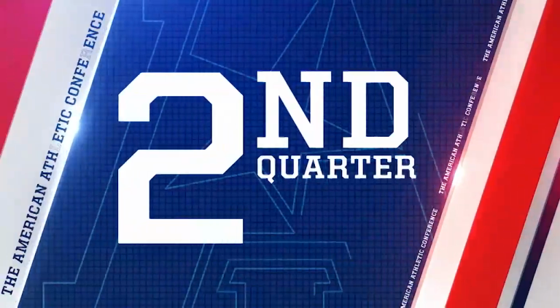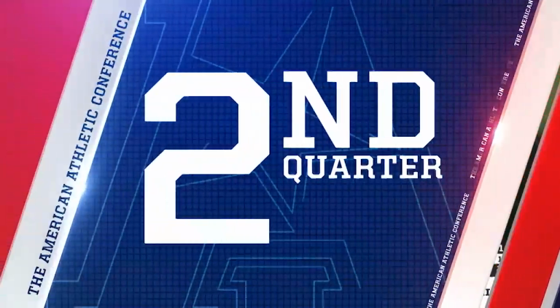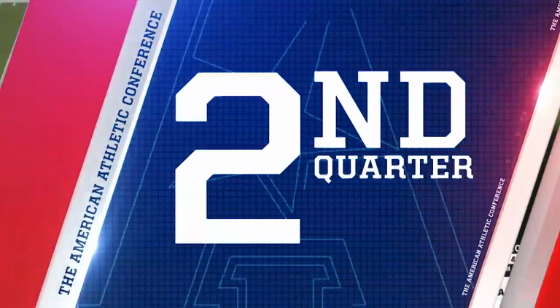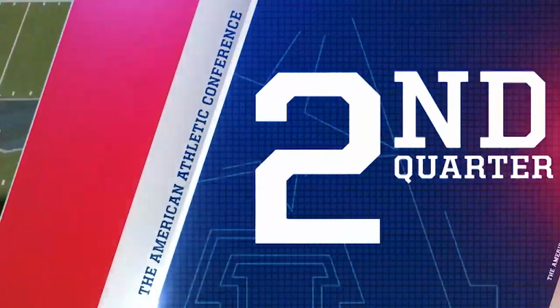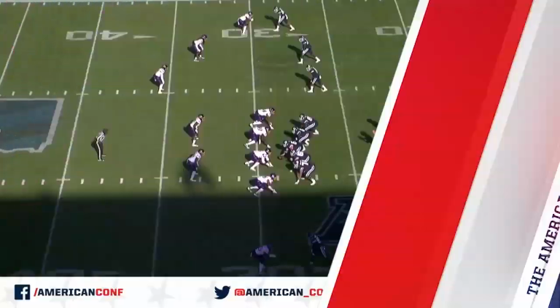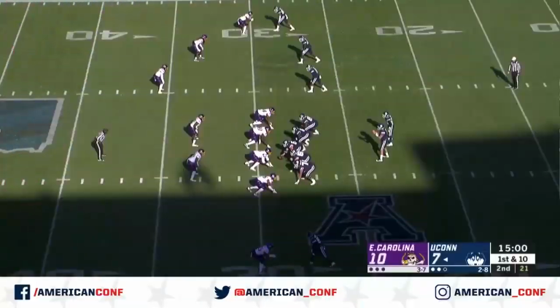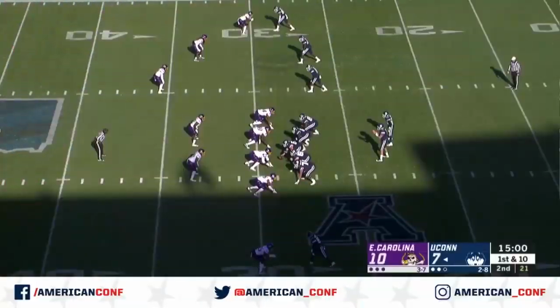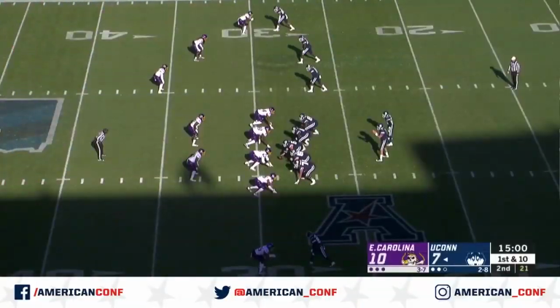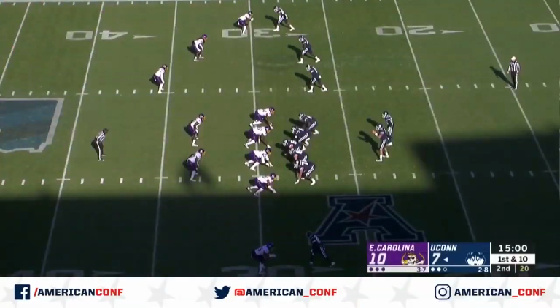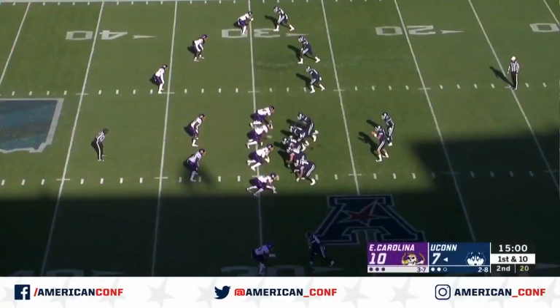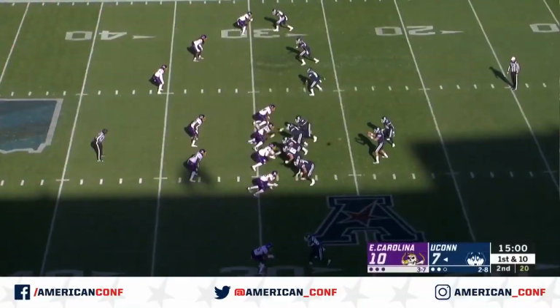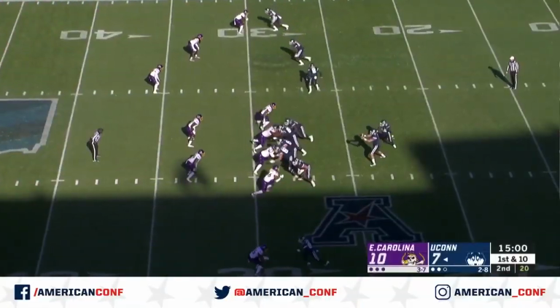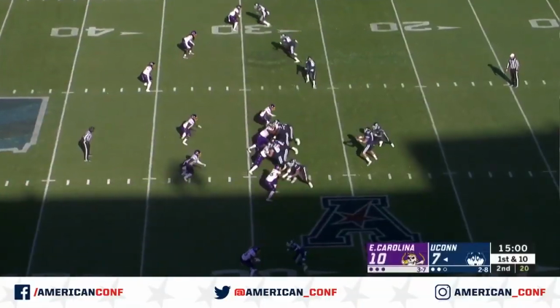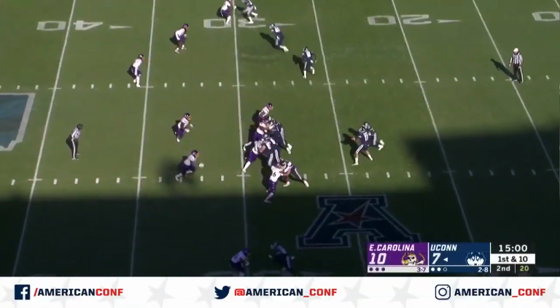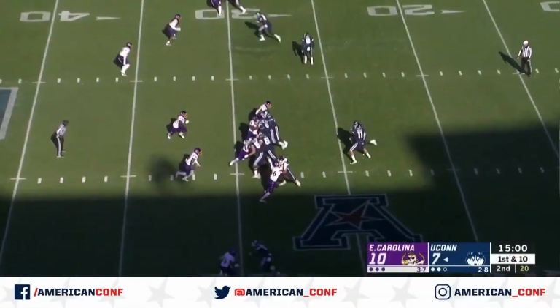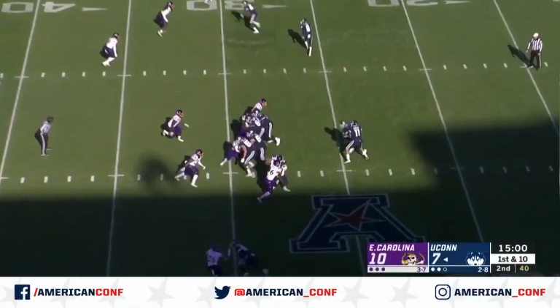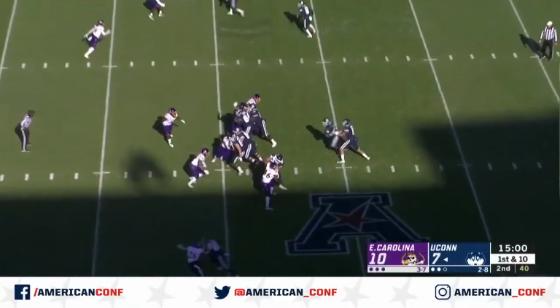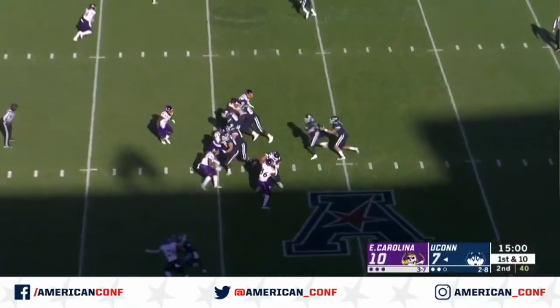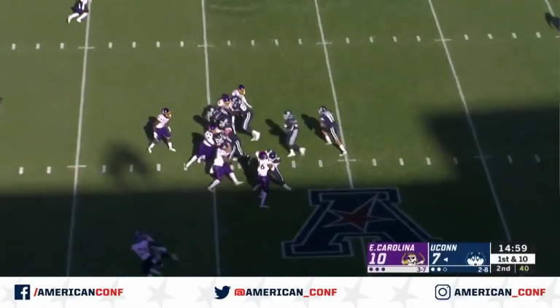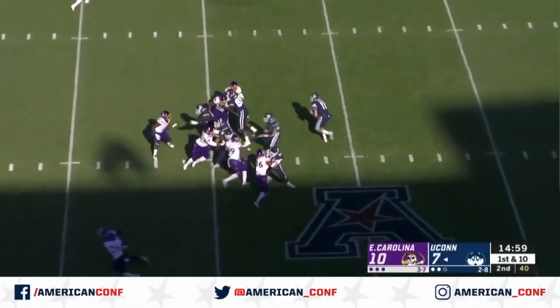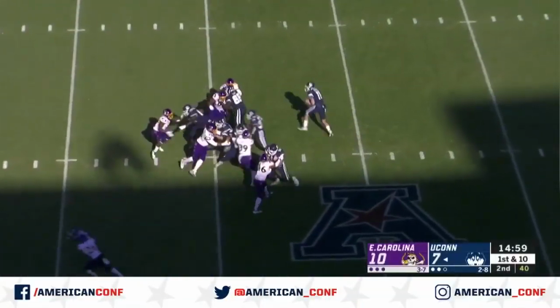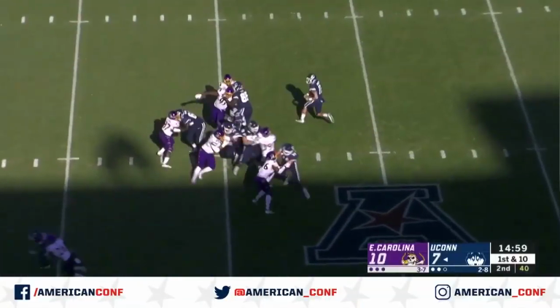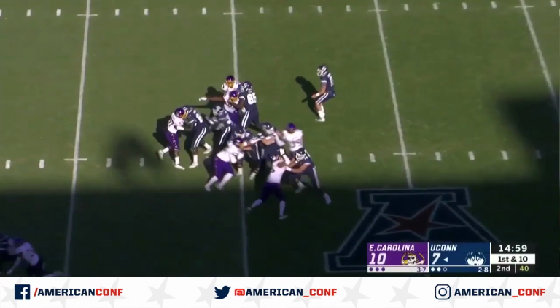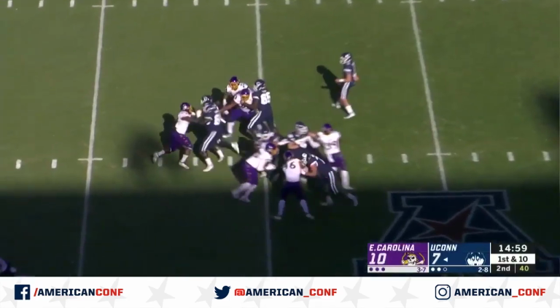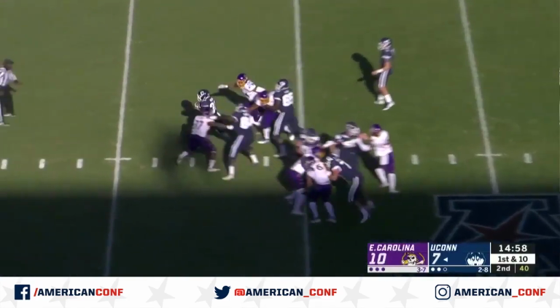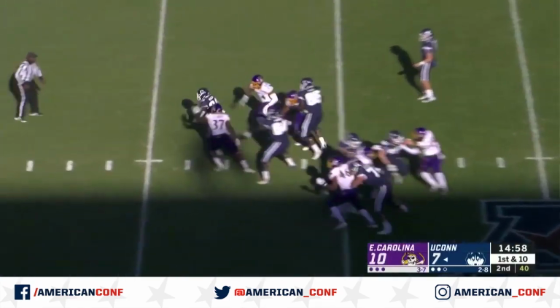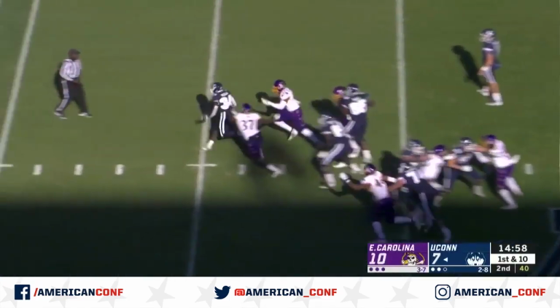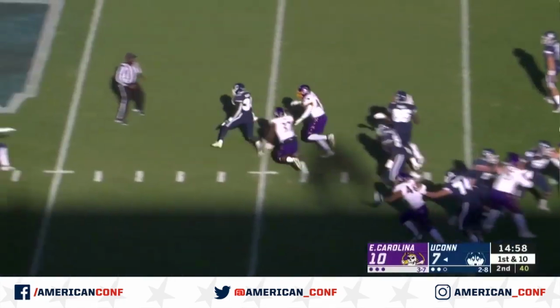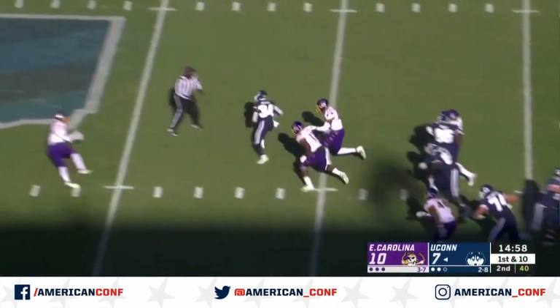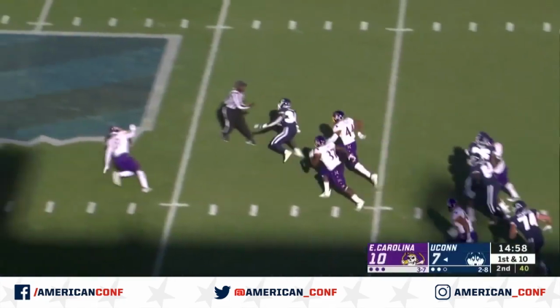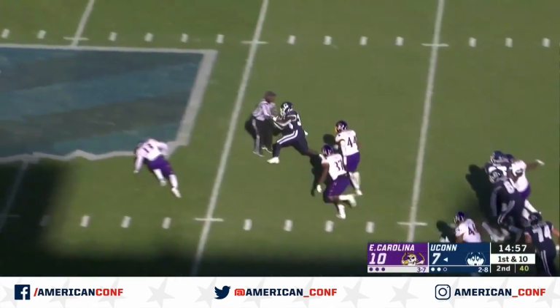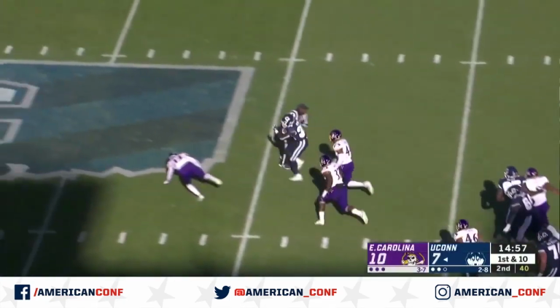His offensive coordinator said you can't cover CJ Johnson one-on-one, and we'll see how UConn handles that.